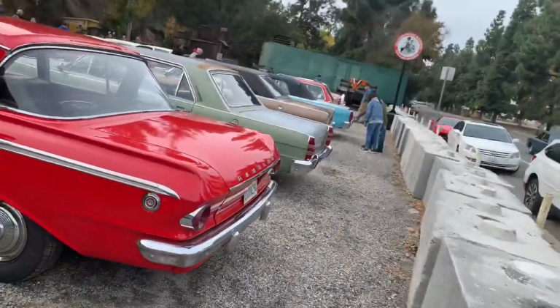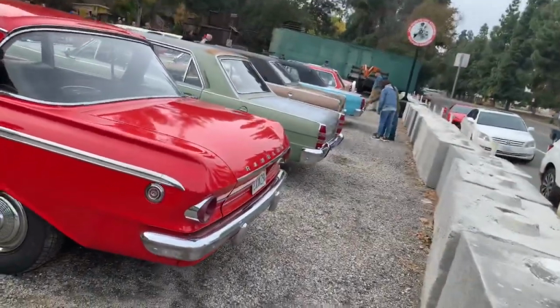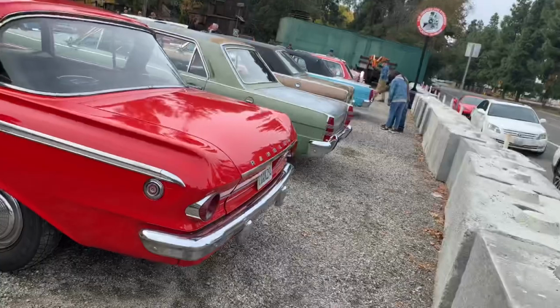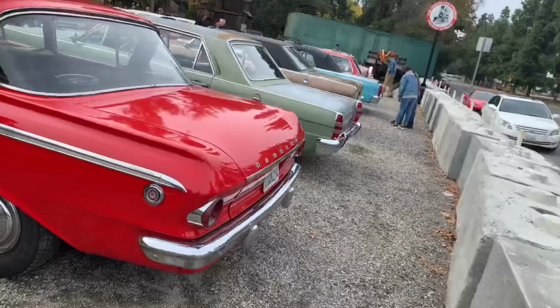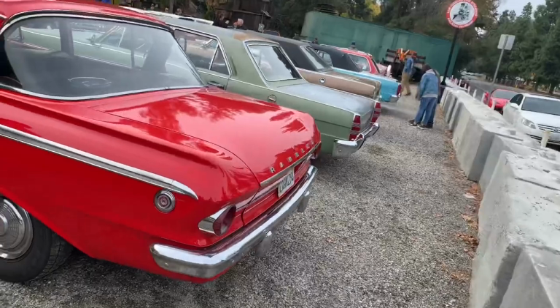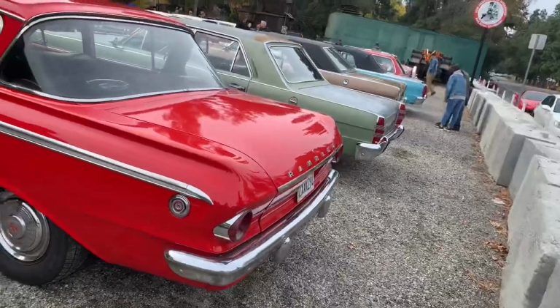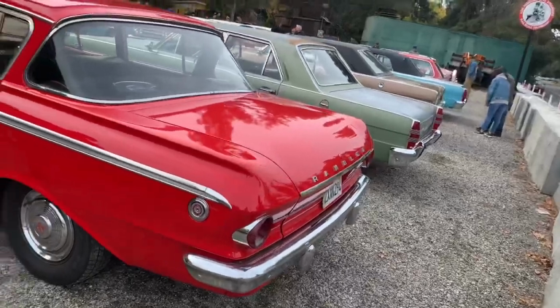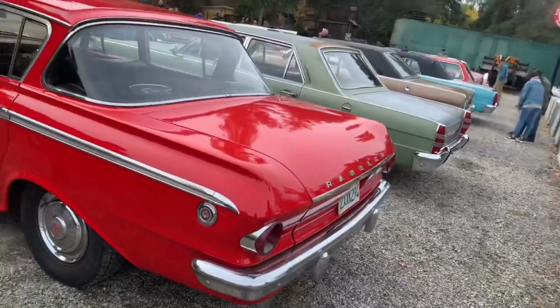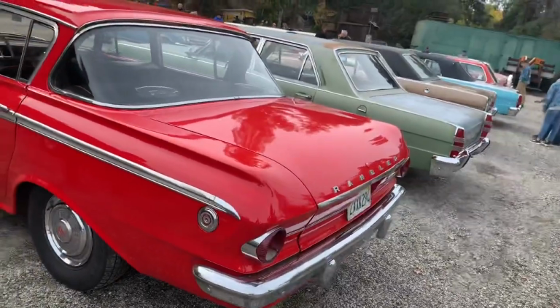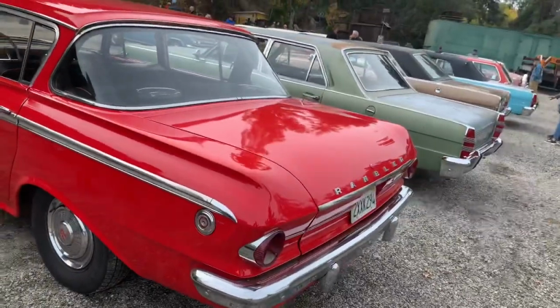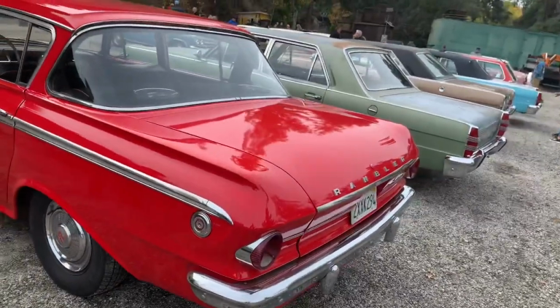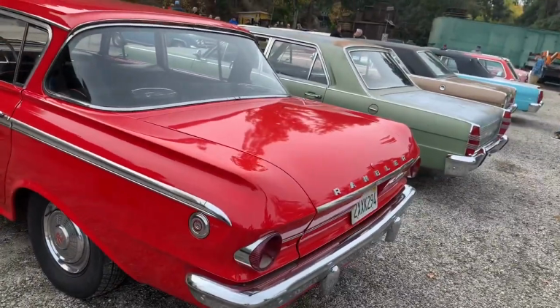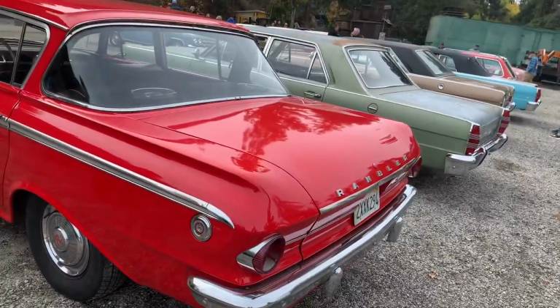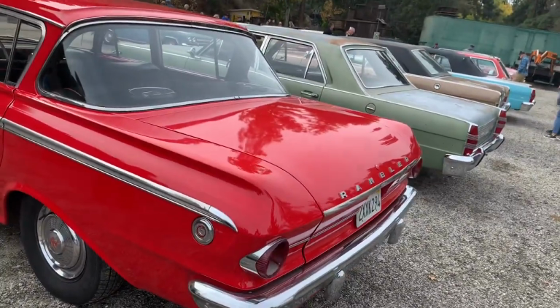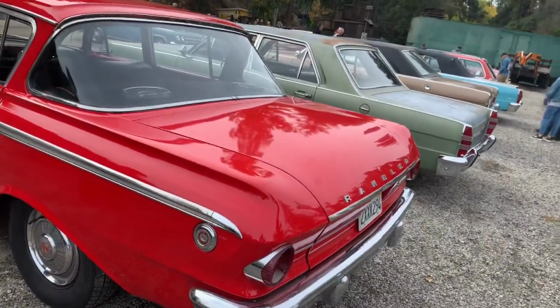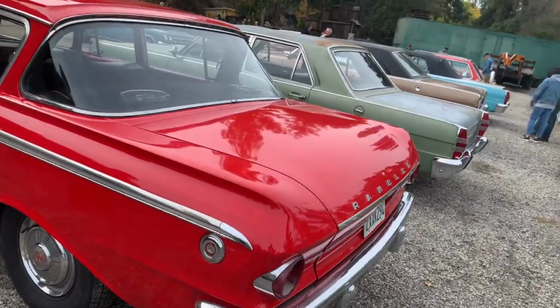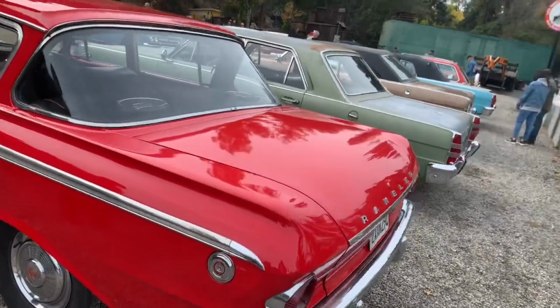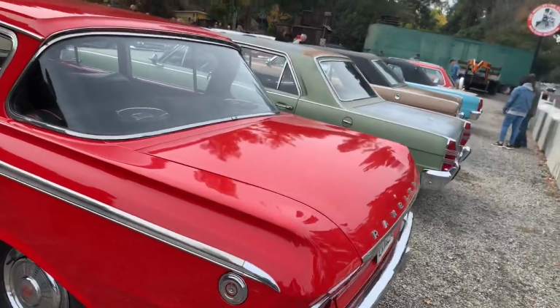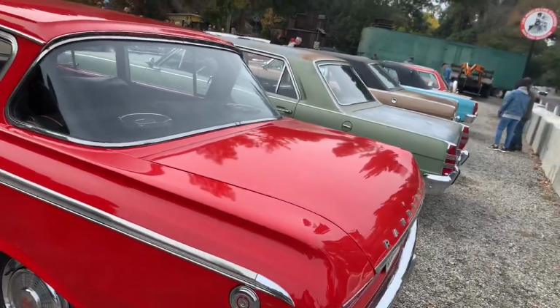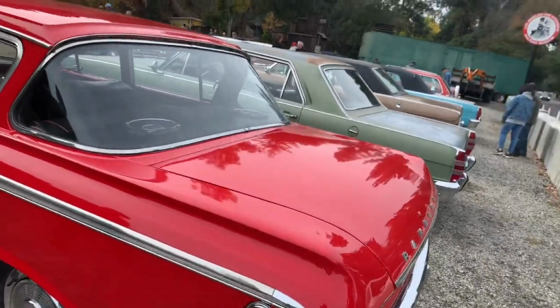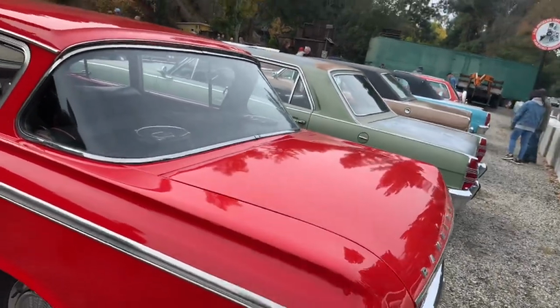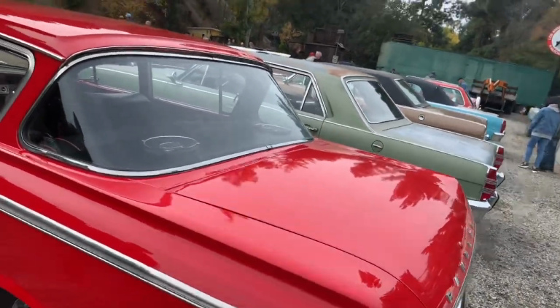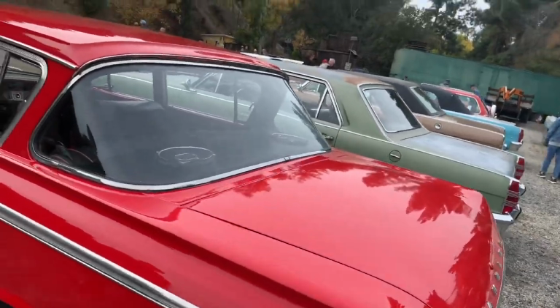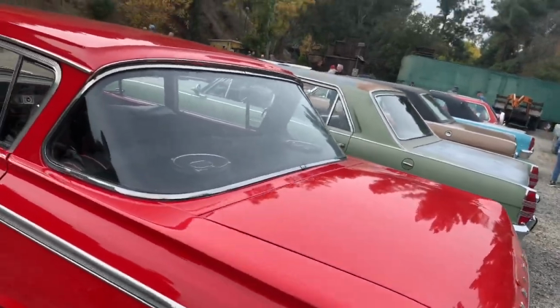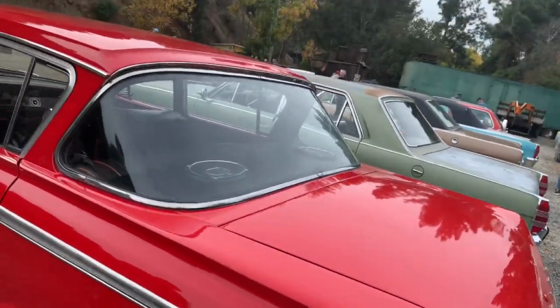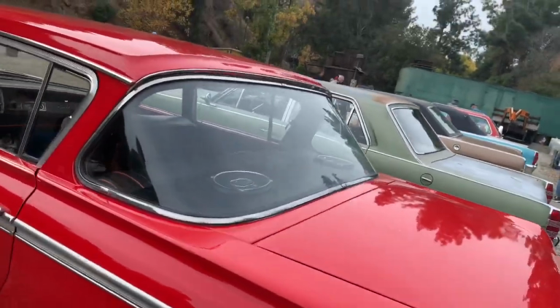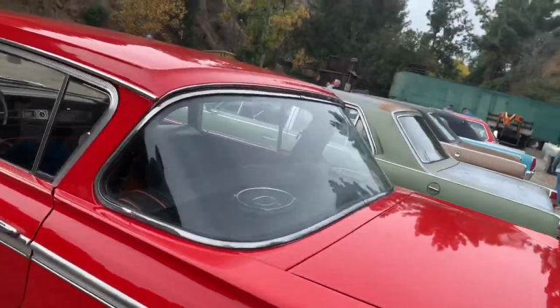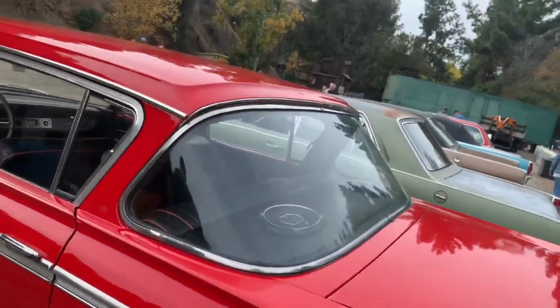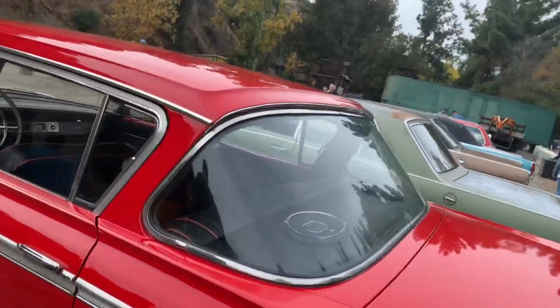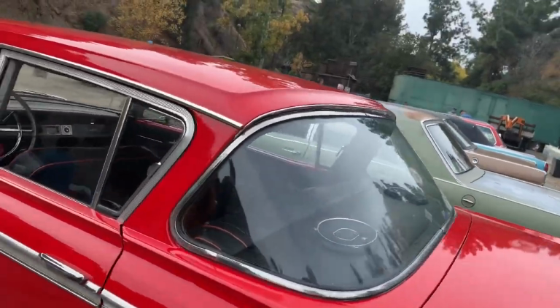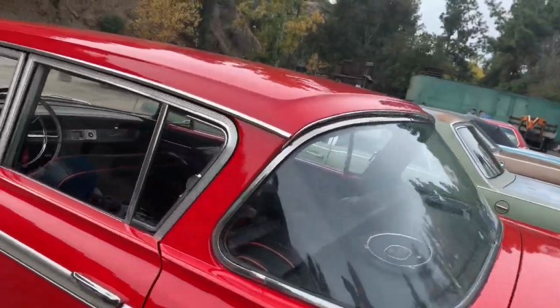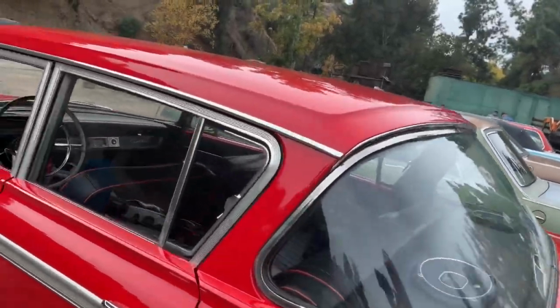Coming over here is a '62 Rambler. This is the year they basically cut off the fins, right before they went to the '63 when they redesigned them.